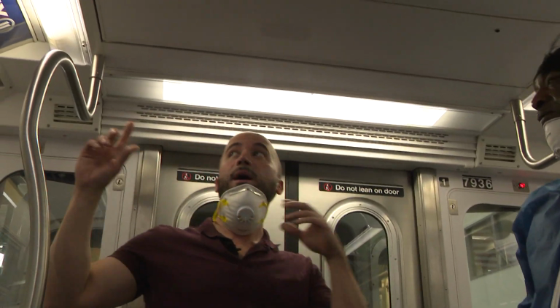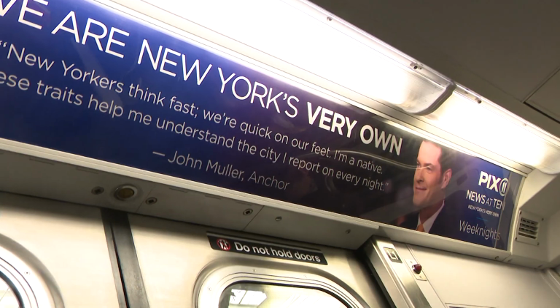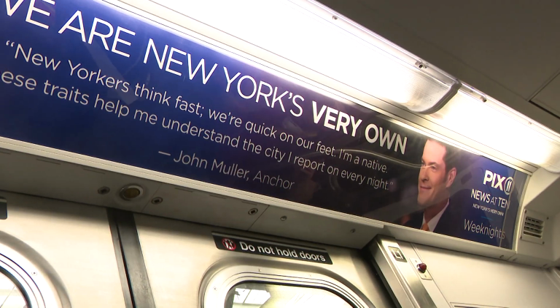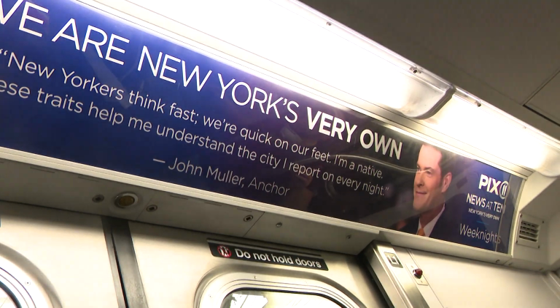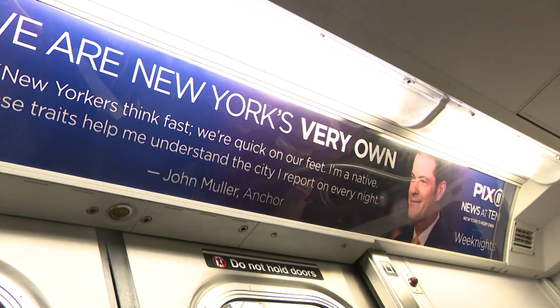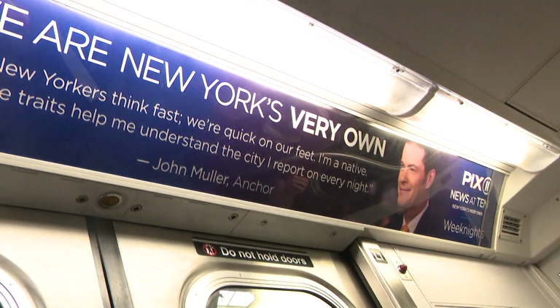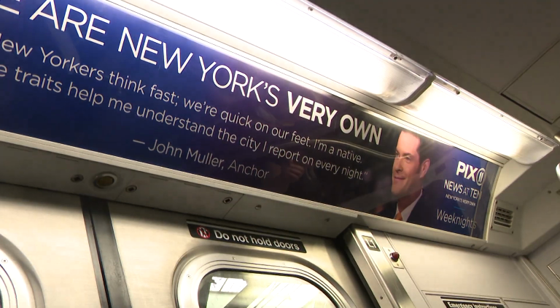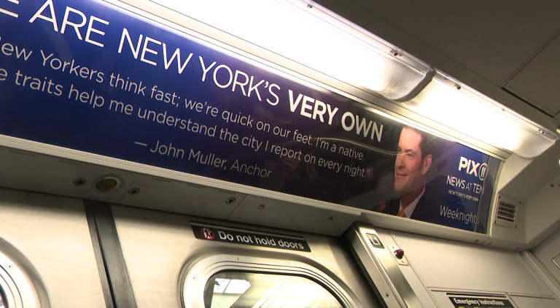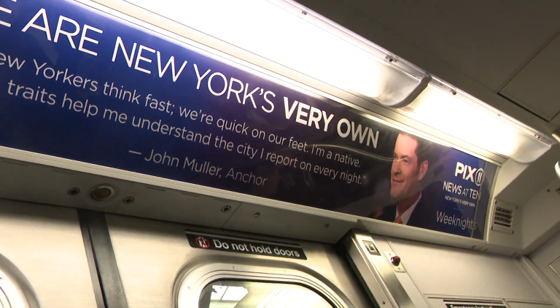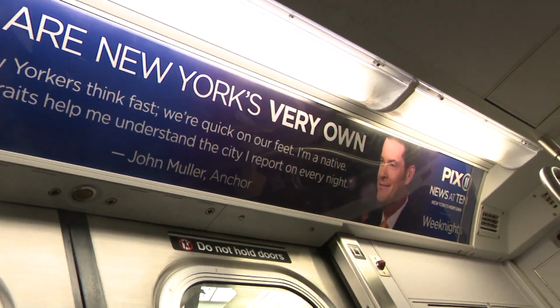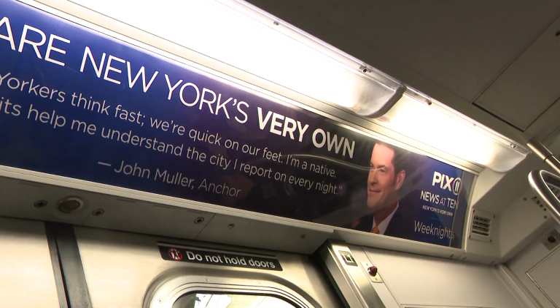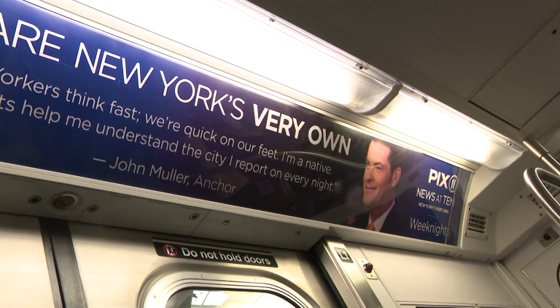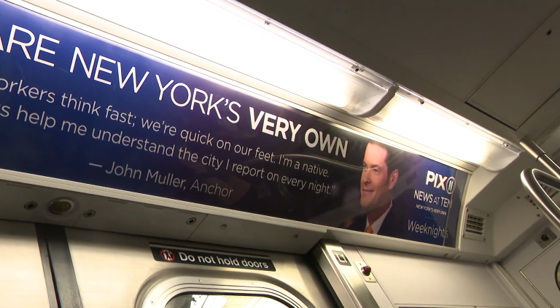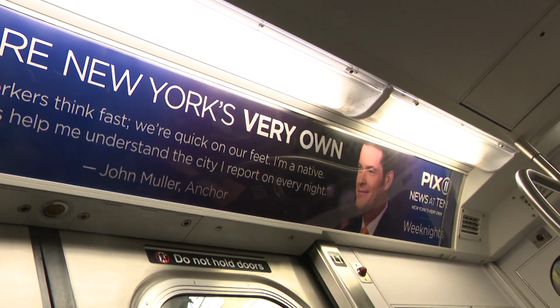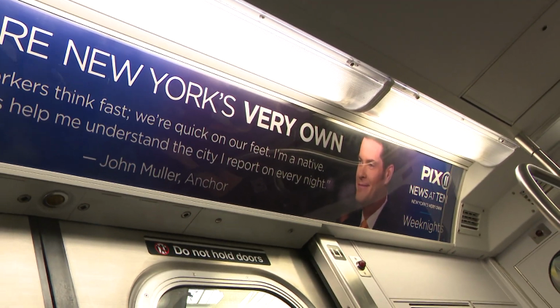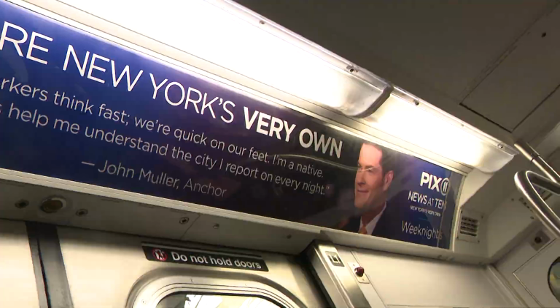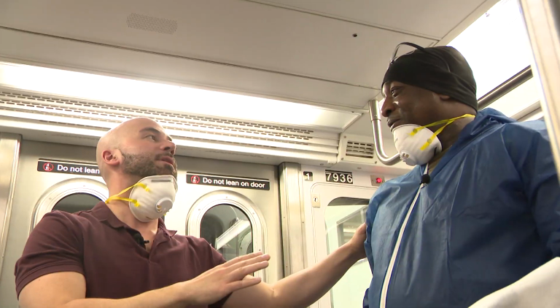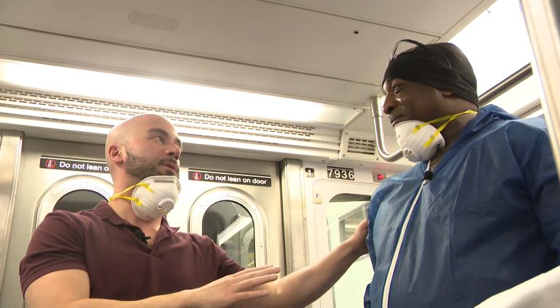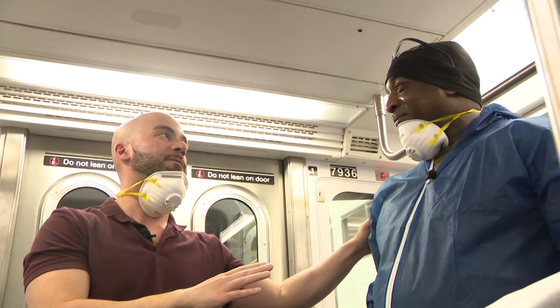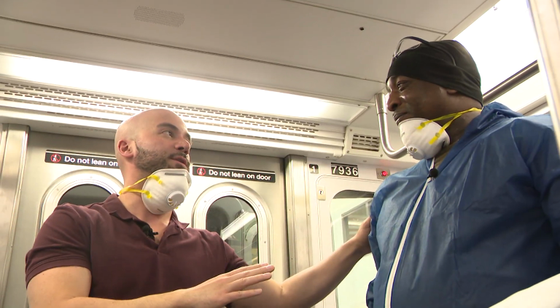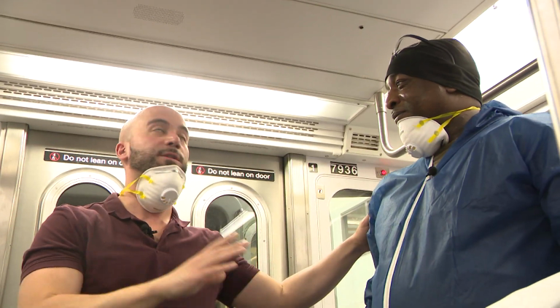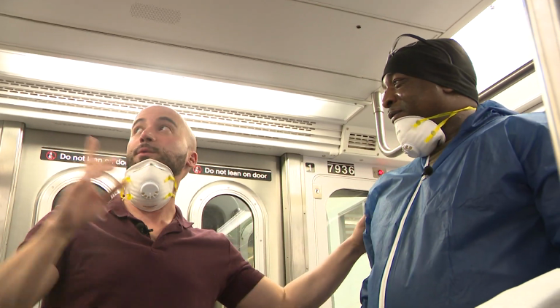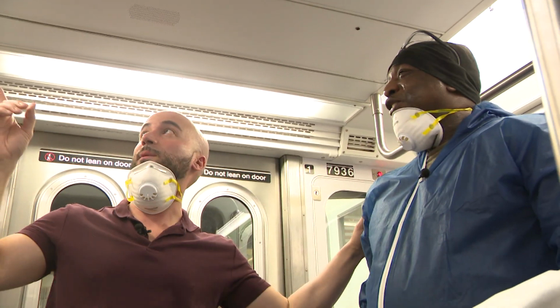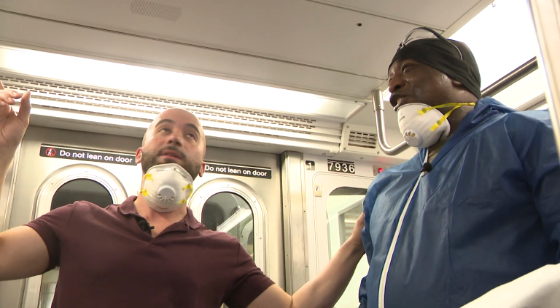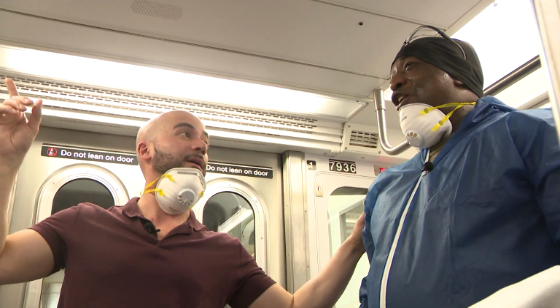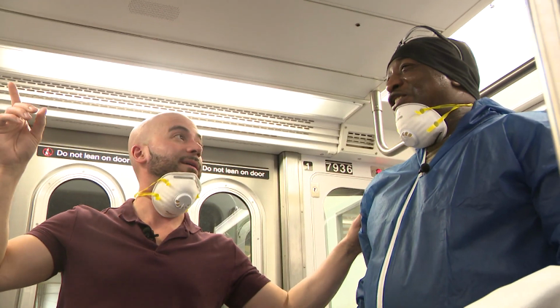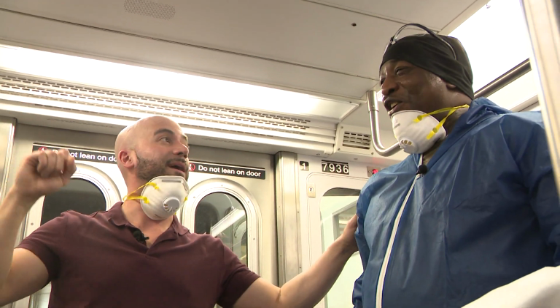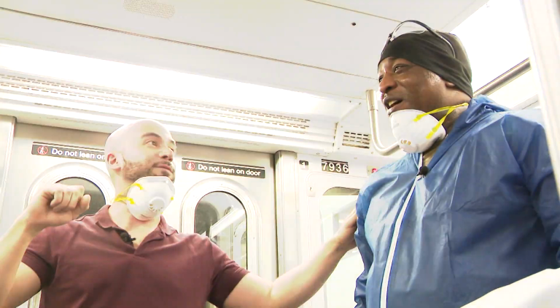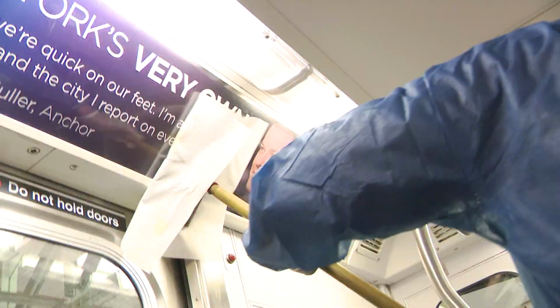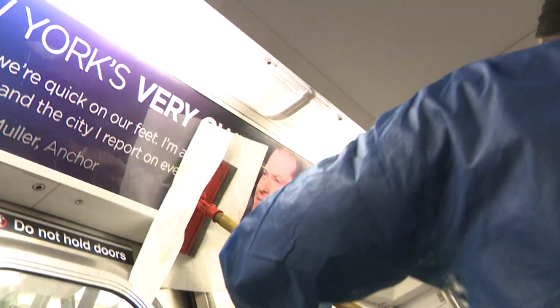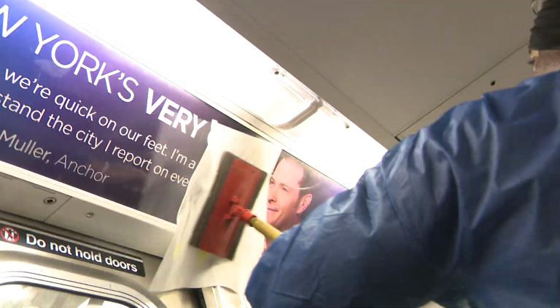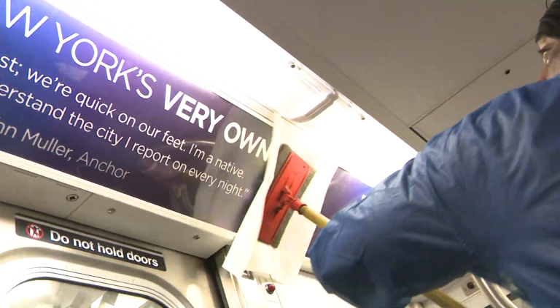Just so you know, John Muller has very sensitive skin, so I need you to be very gentle with him. Sure, sure. How you going, John?